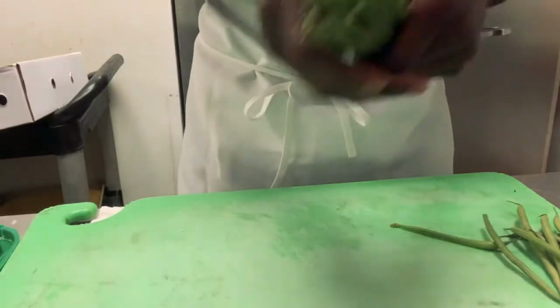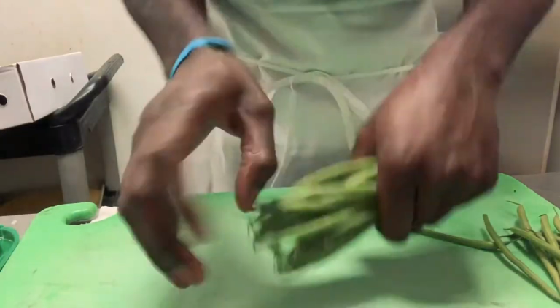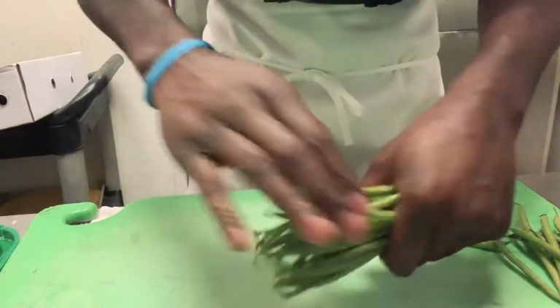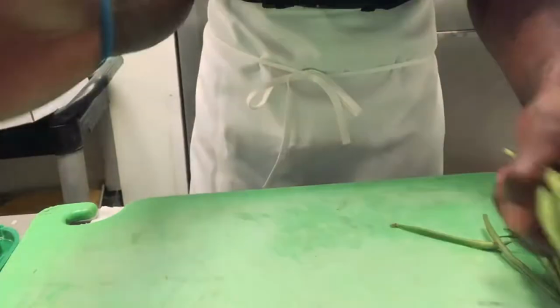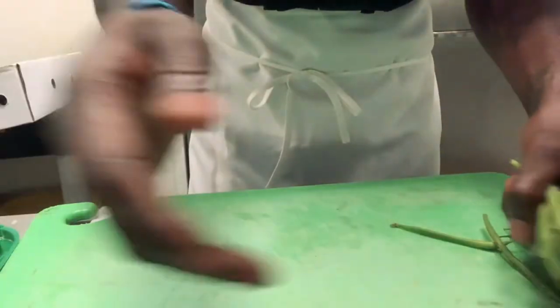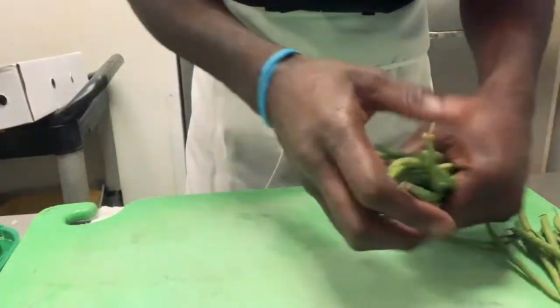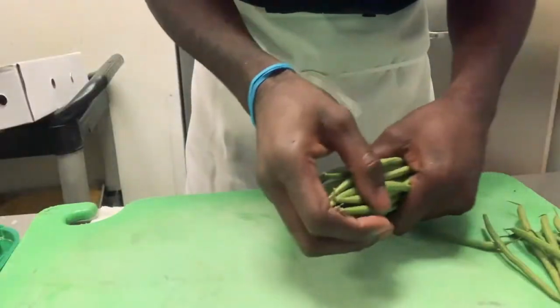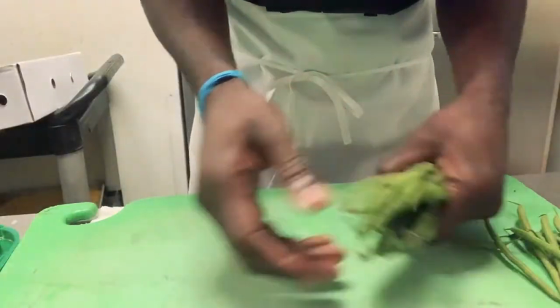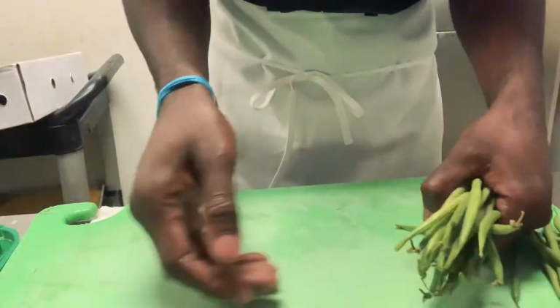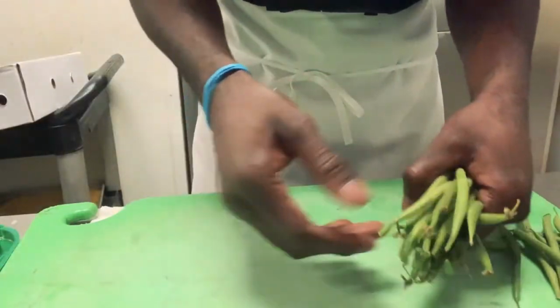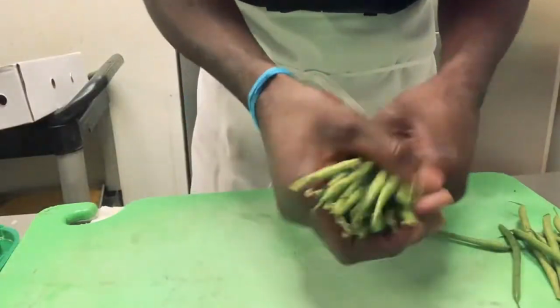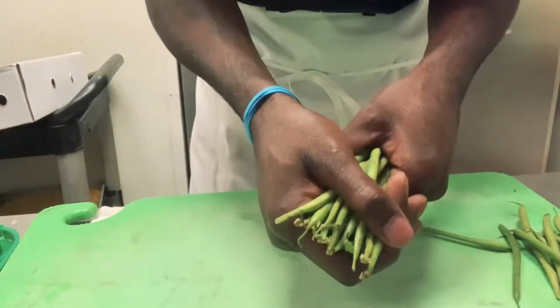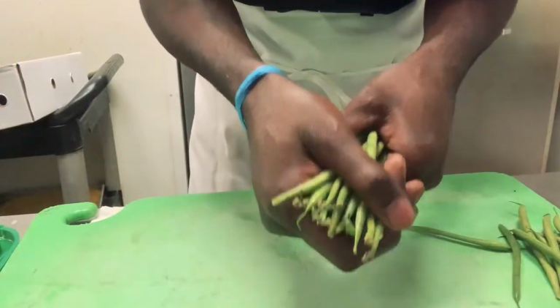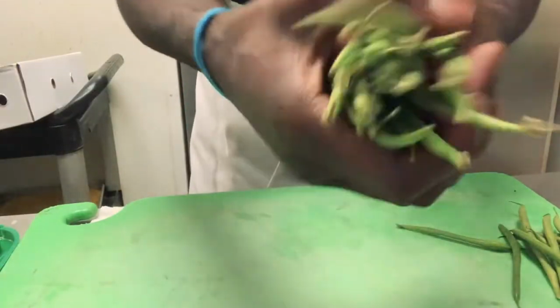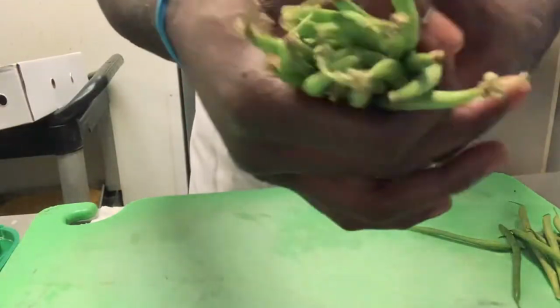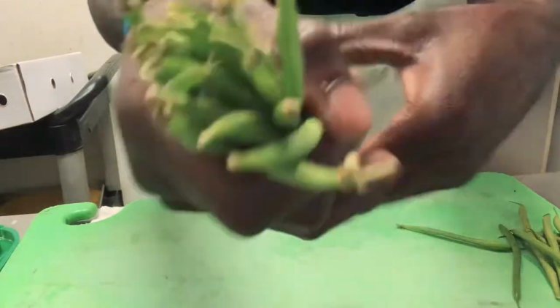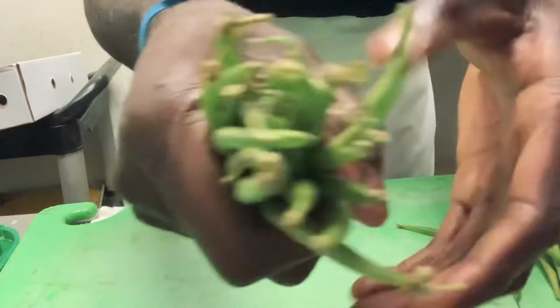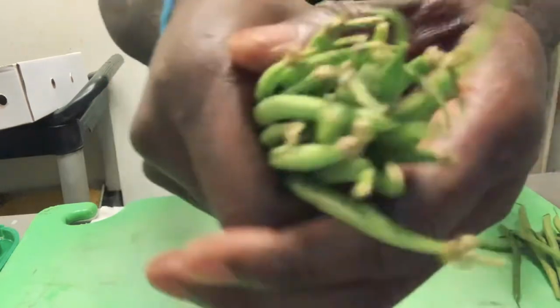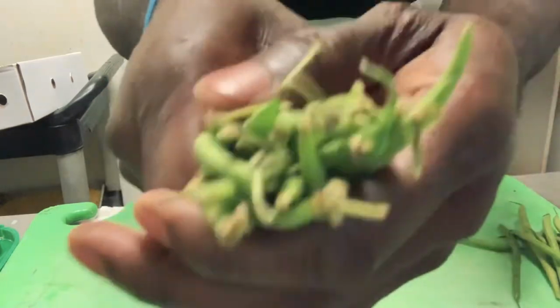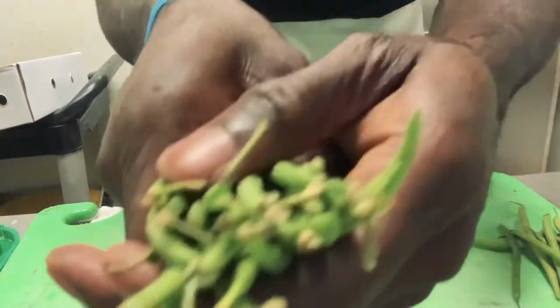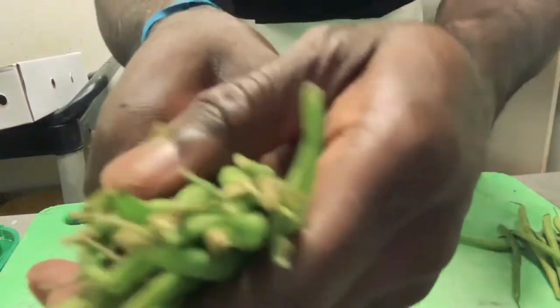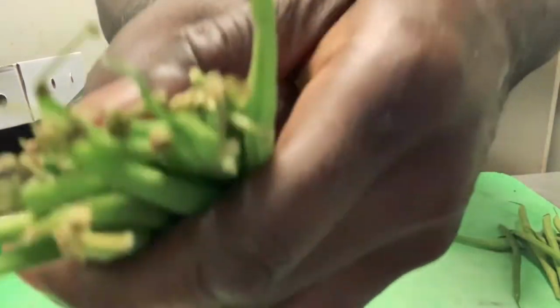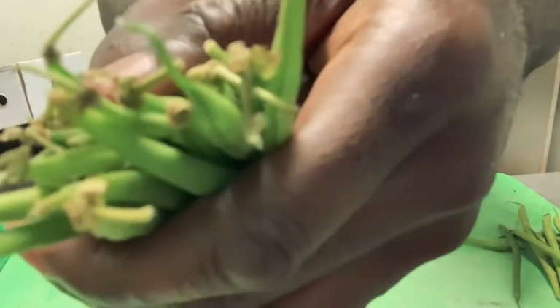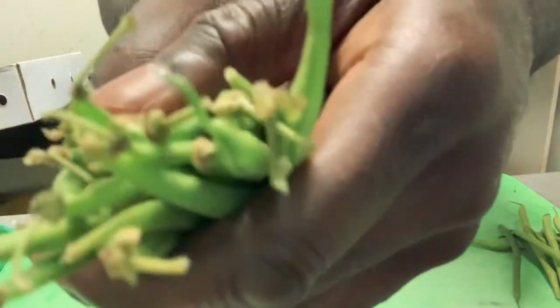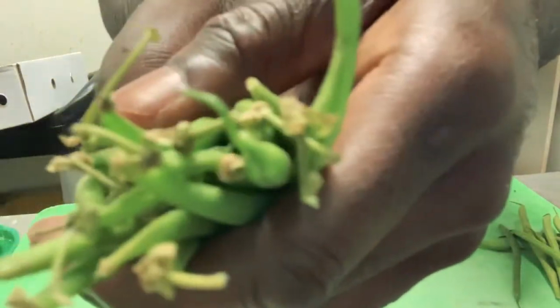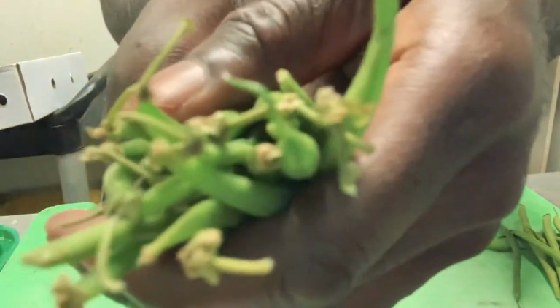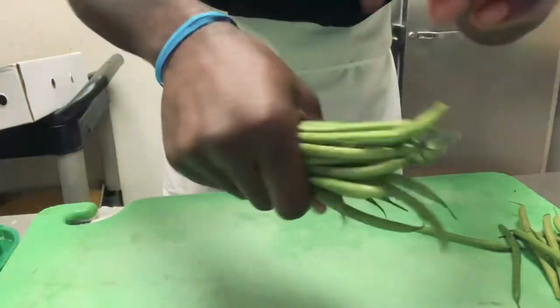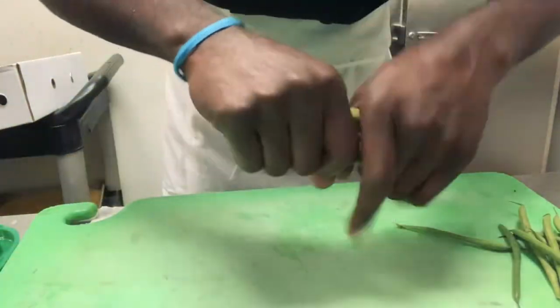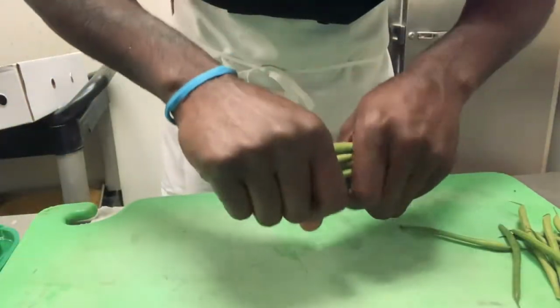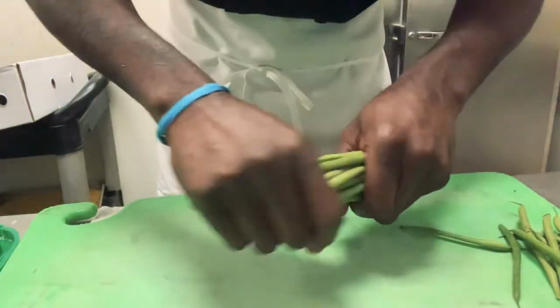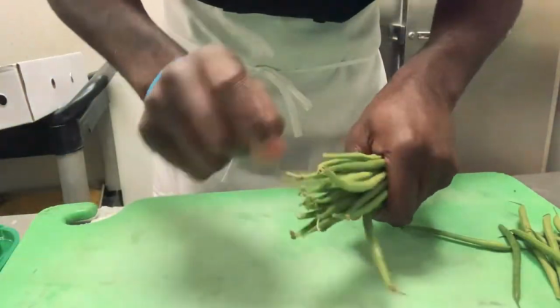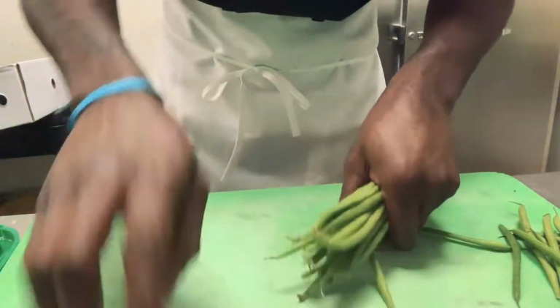What I'm doing right now is cutting the ends off the green beans, as you can see.